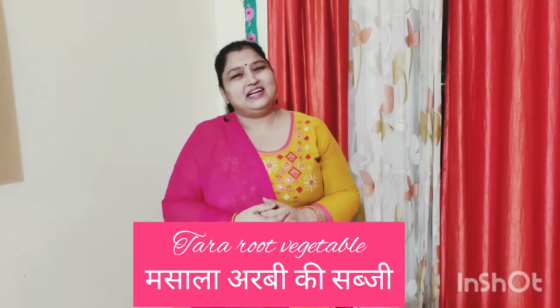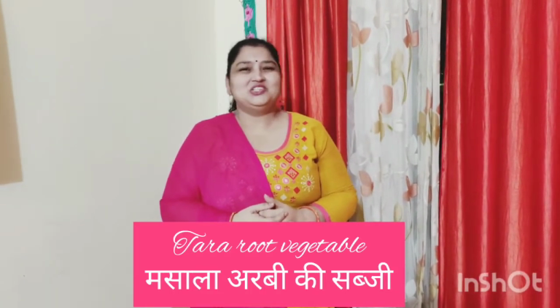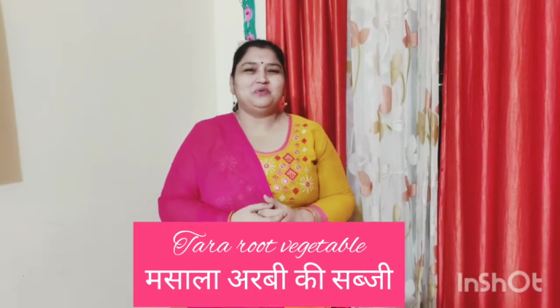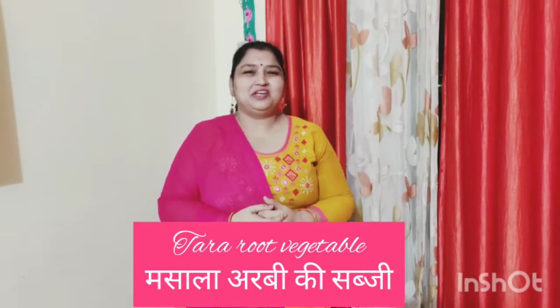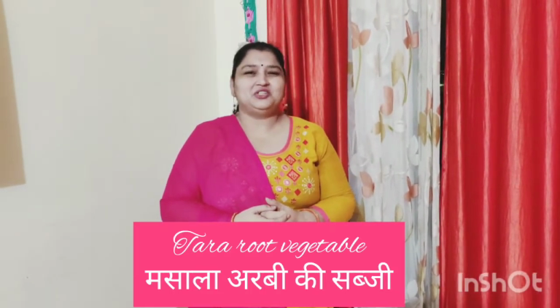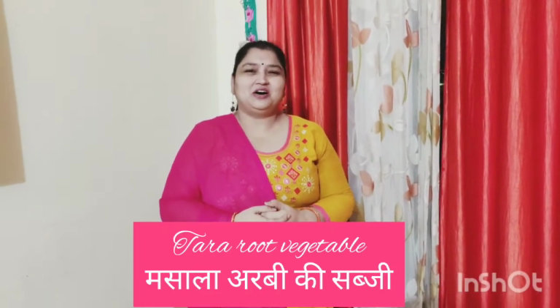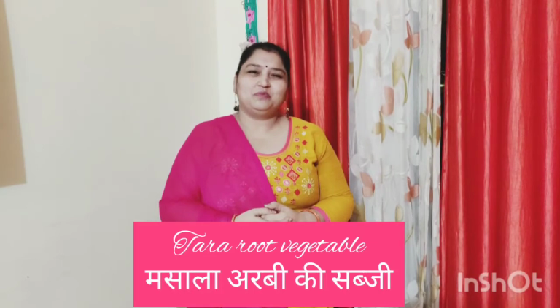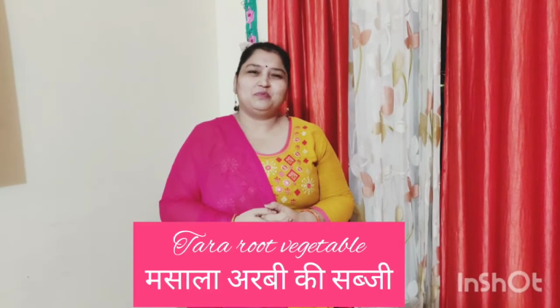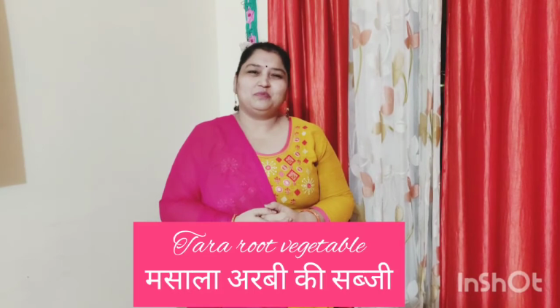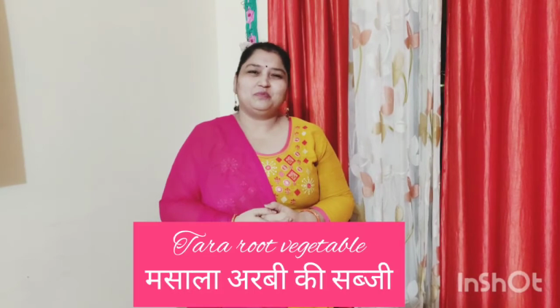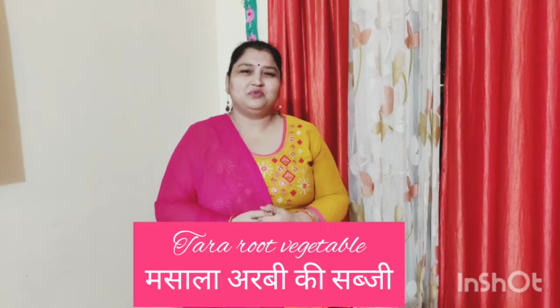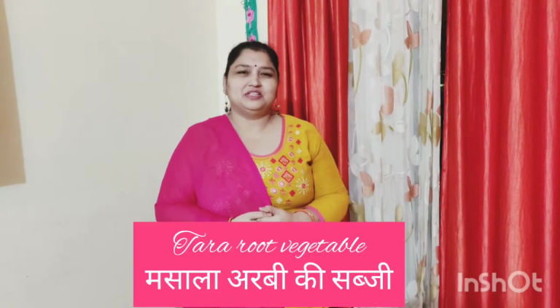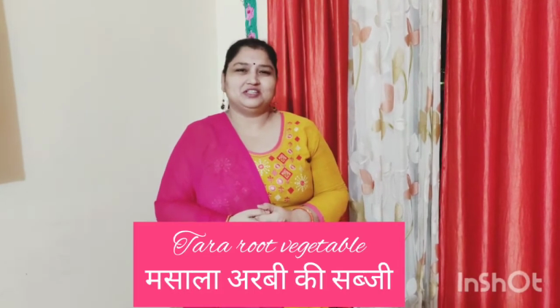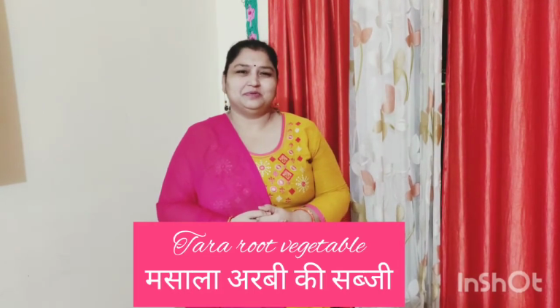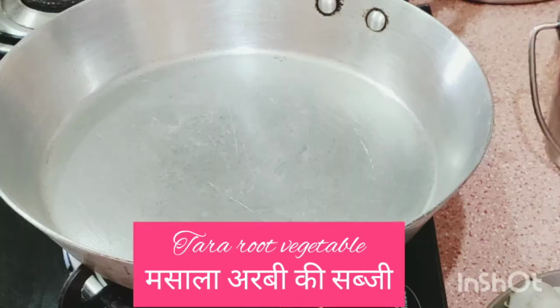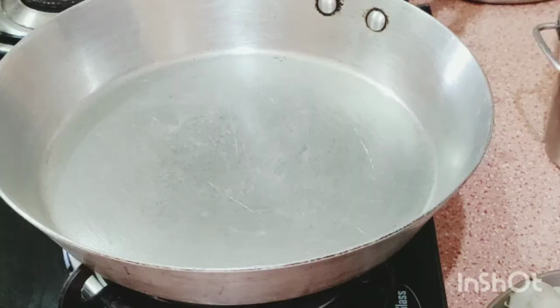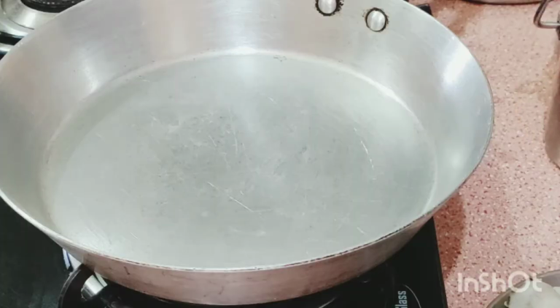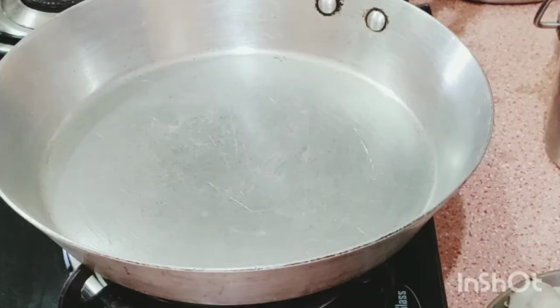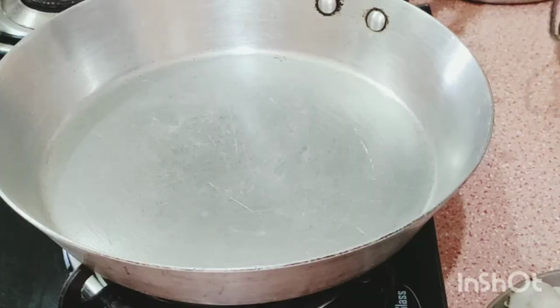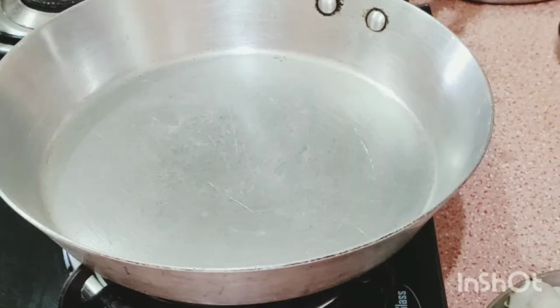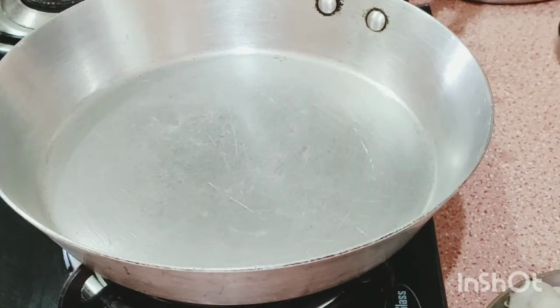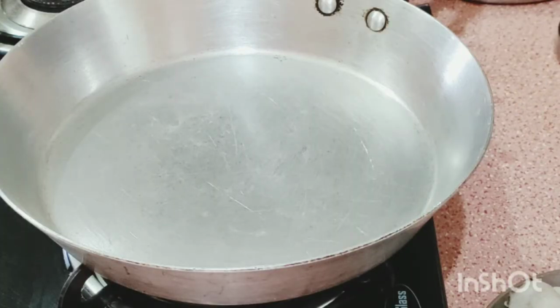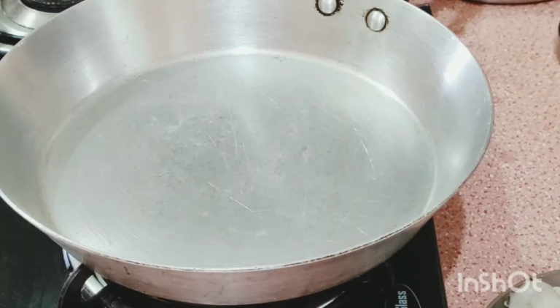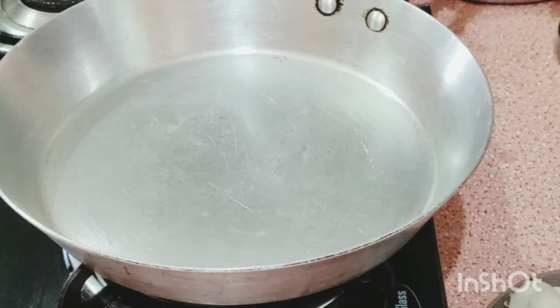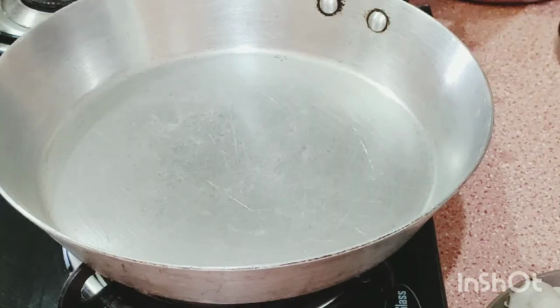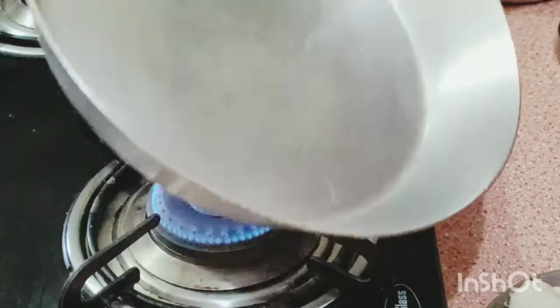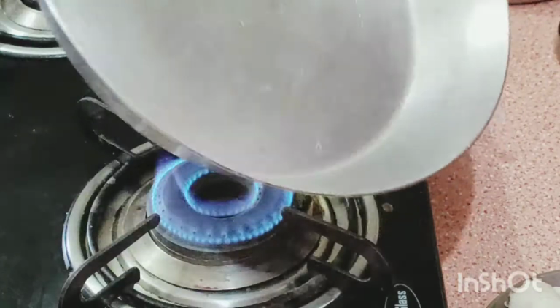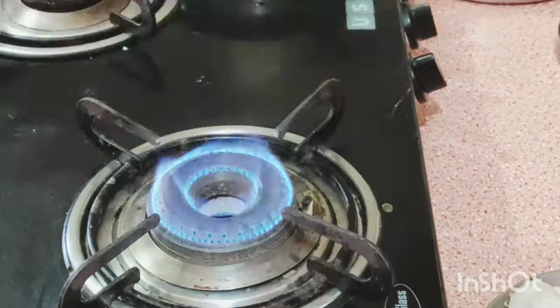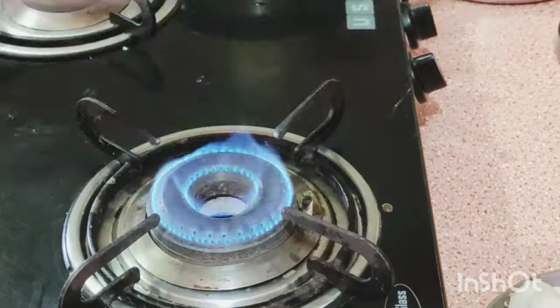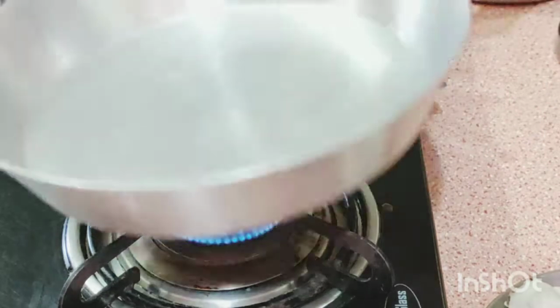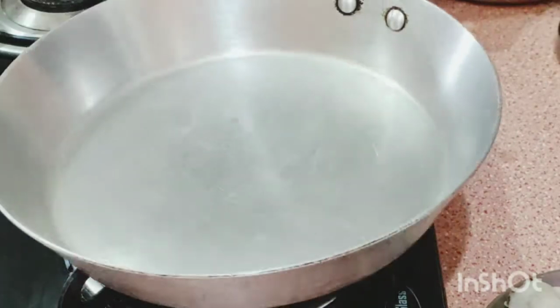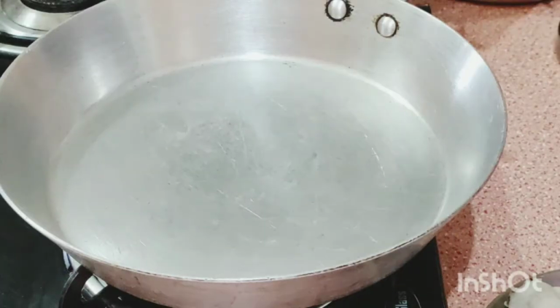Let's go and I will teach you how to make taro root vegetables. I will take the fry pan to cook this taro root vegetable.